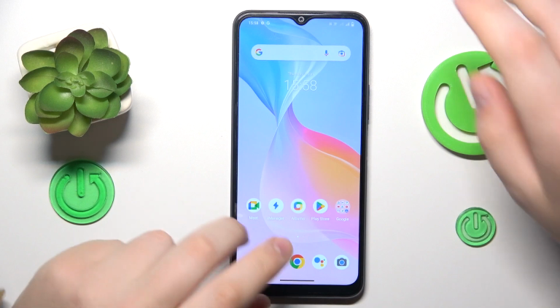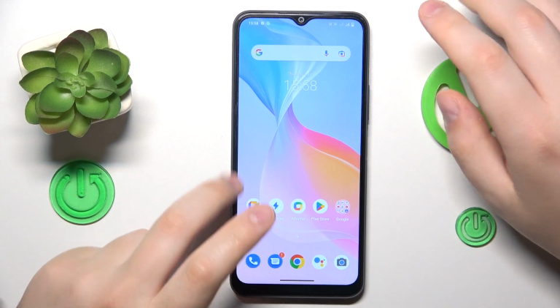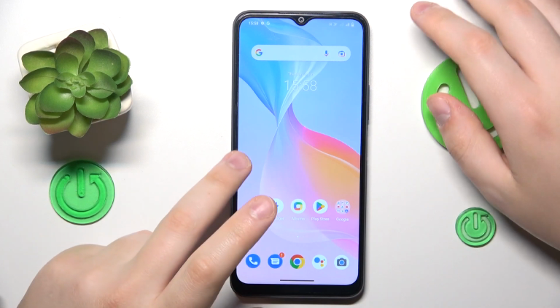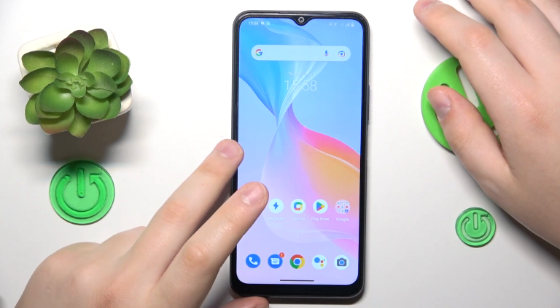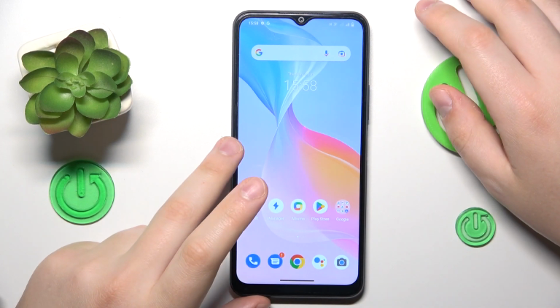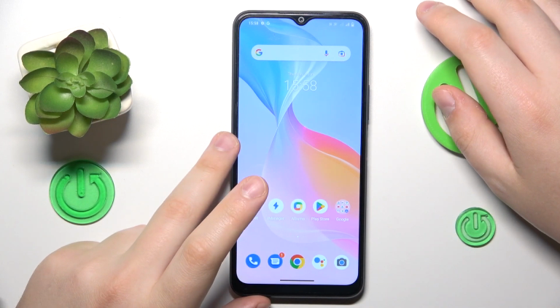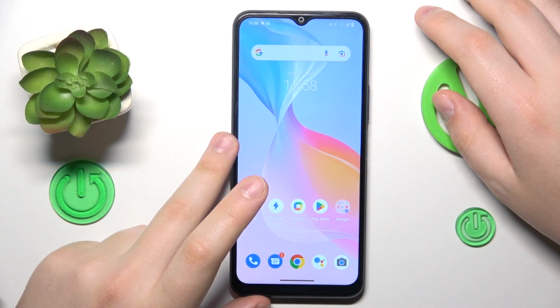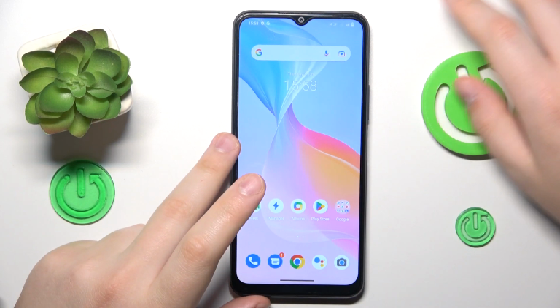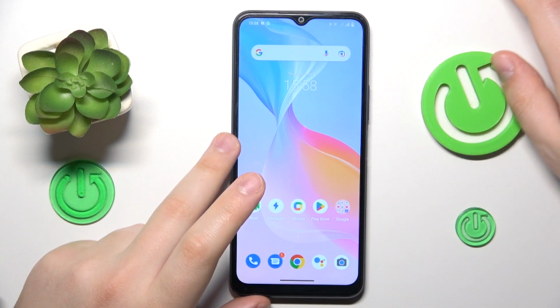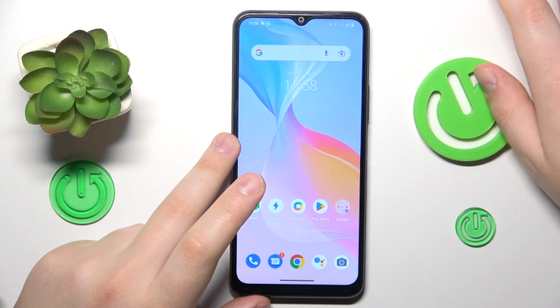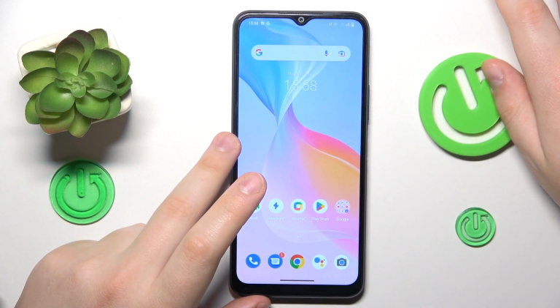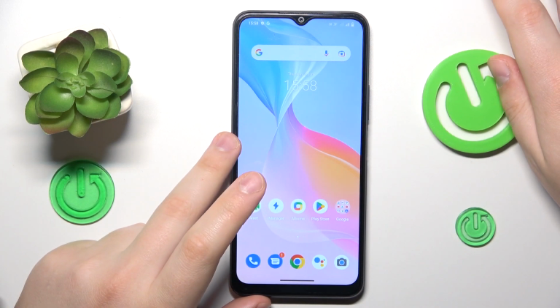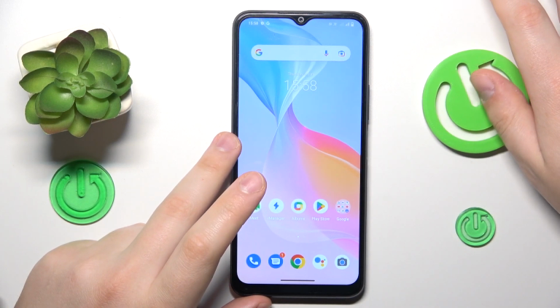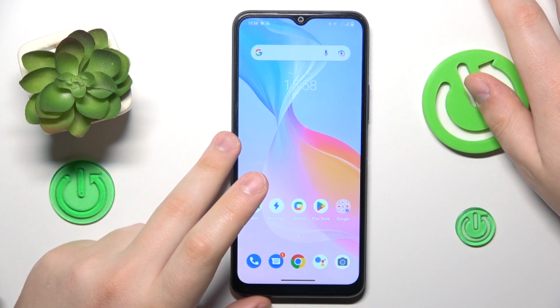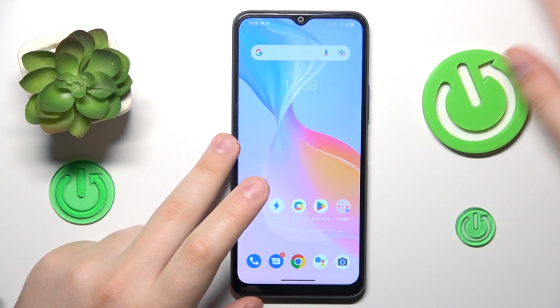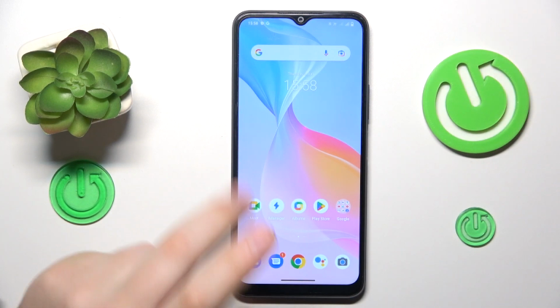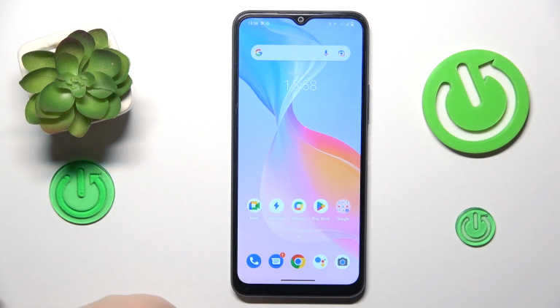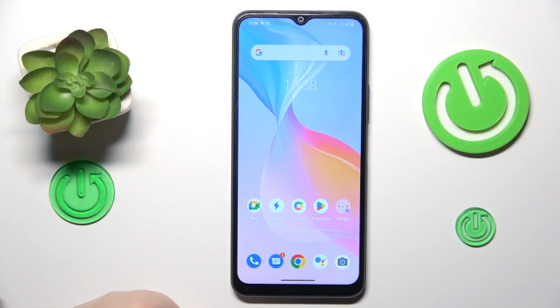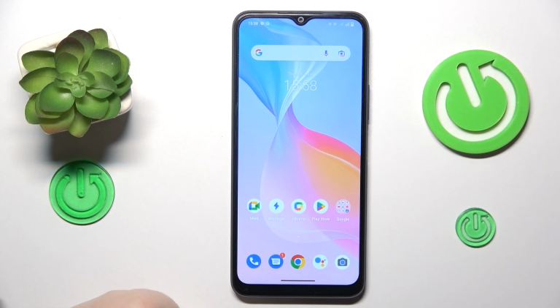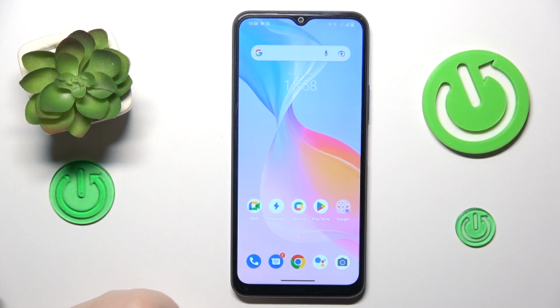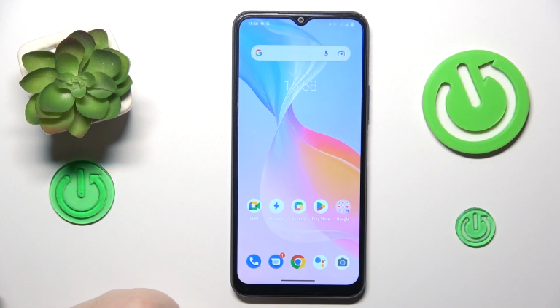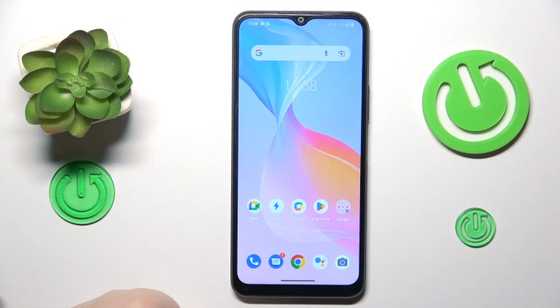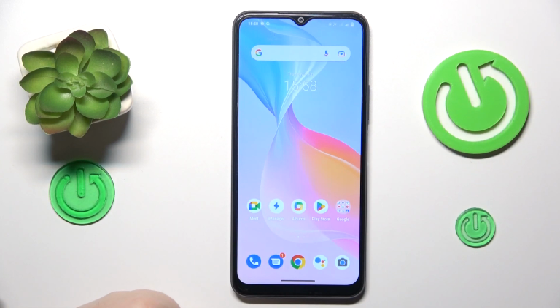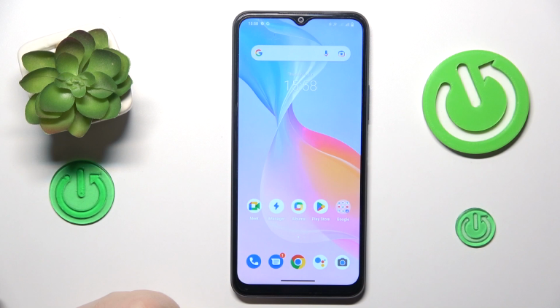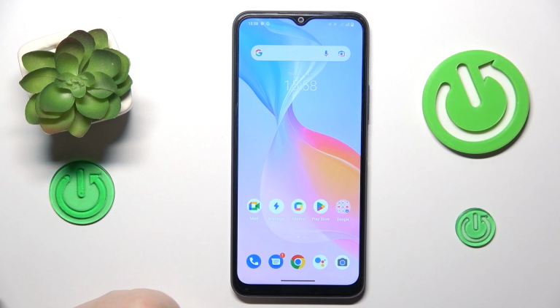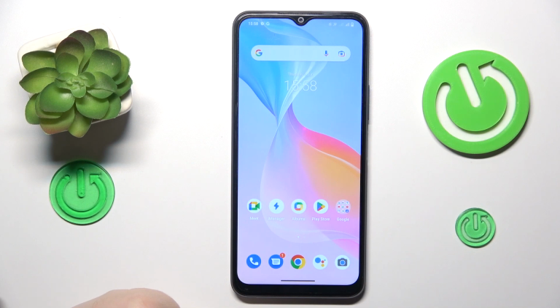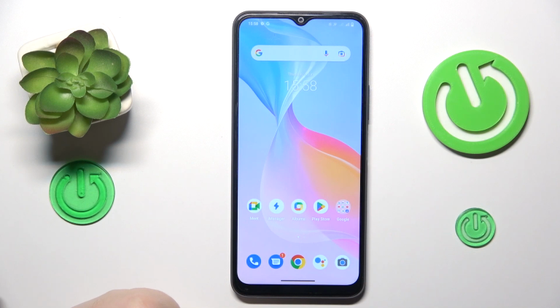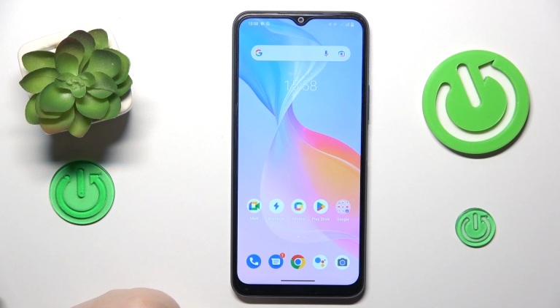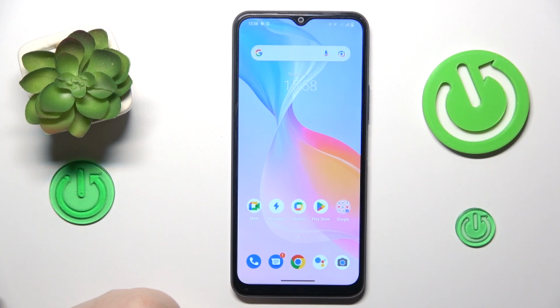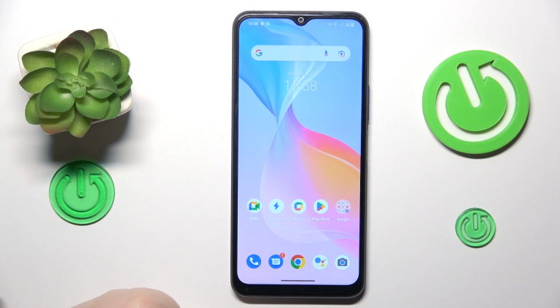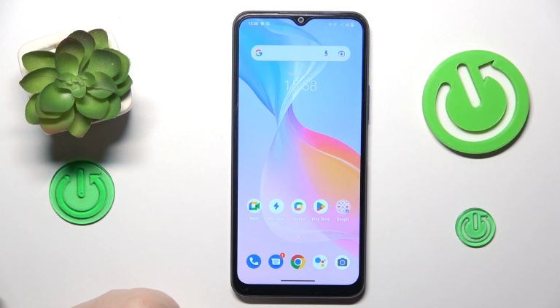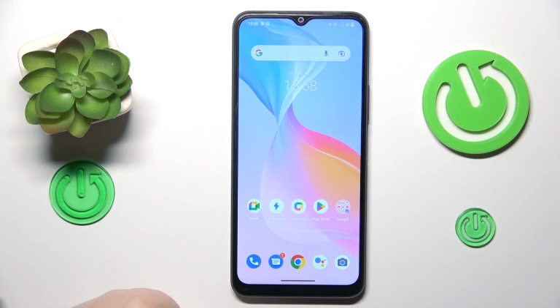This is Vivo Y21S and today I will show how you can set up and use the nearby share feature on this device.